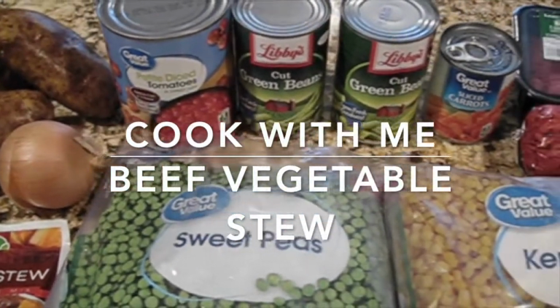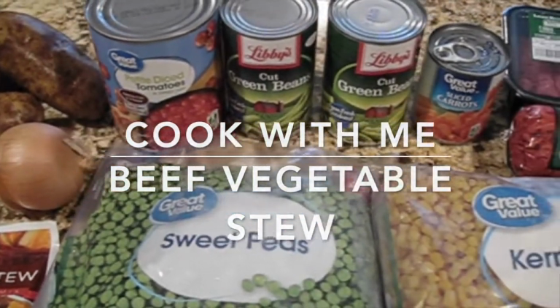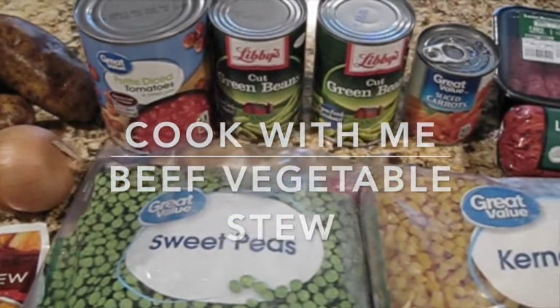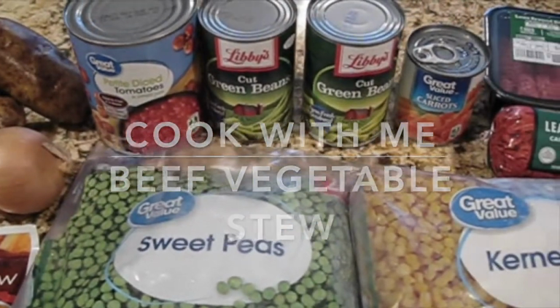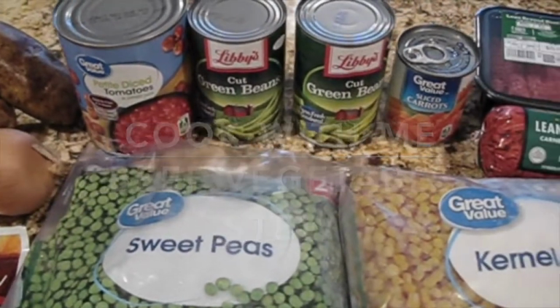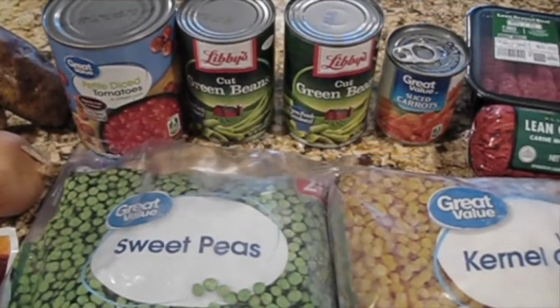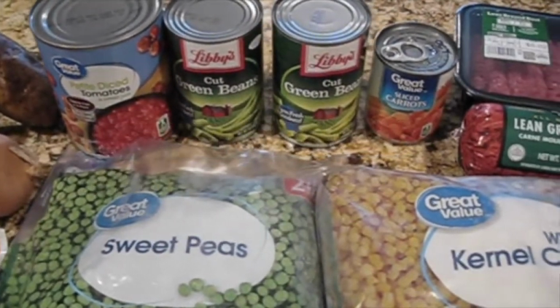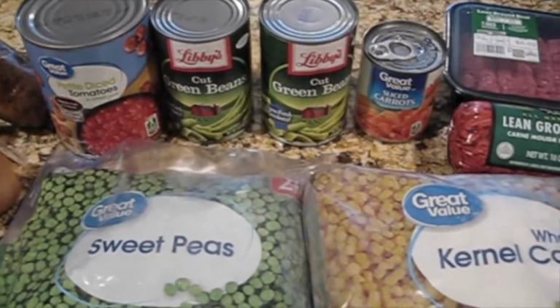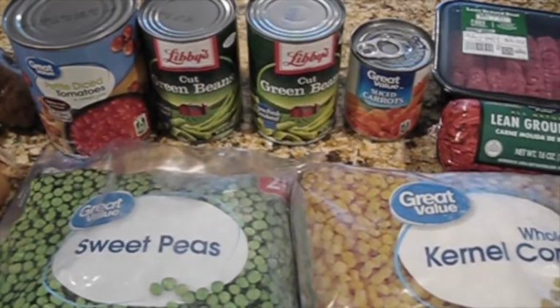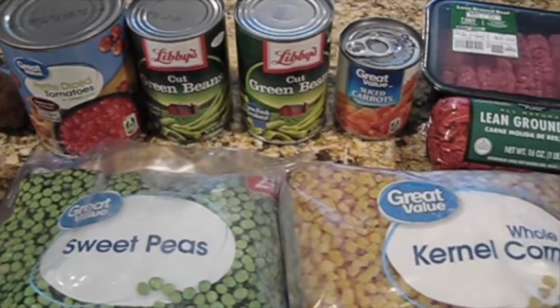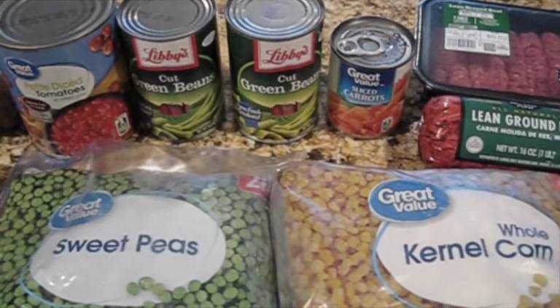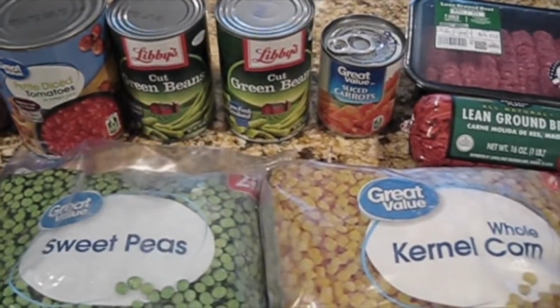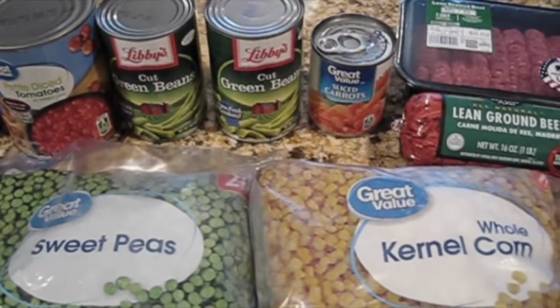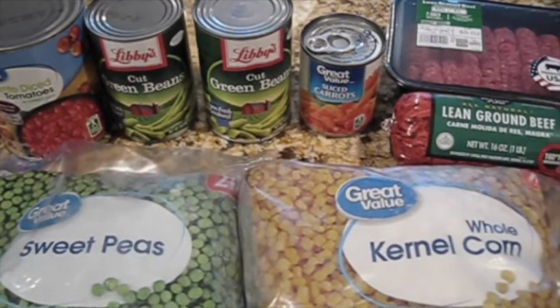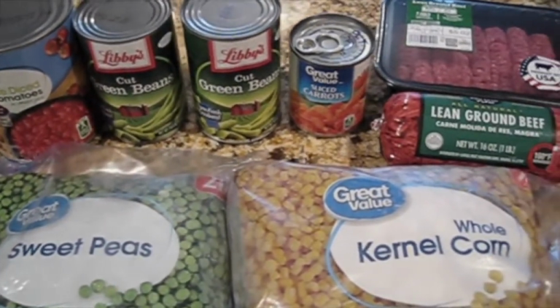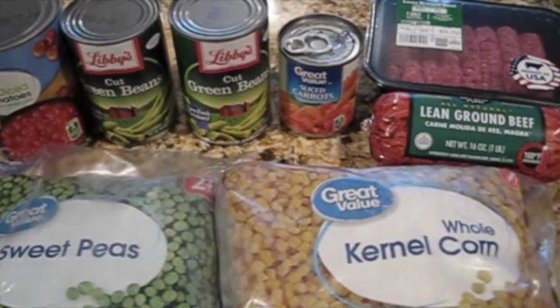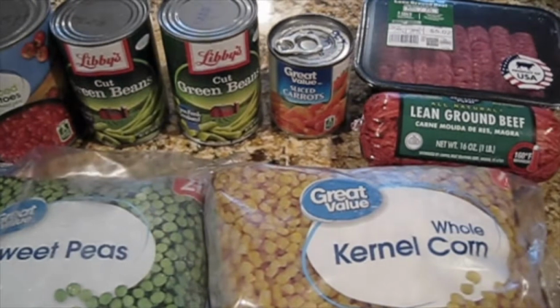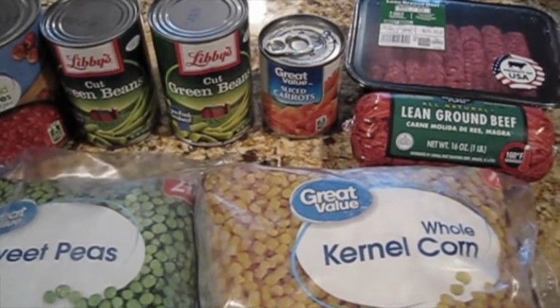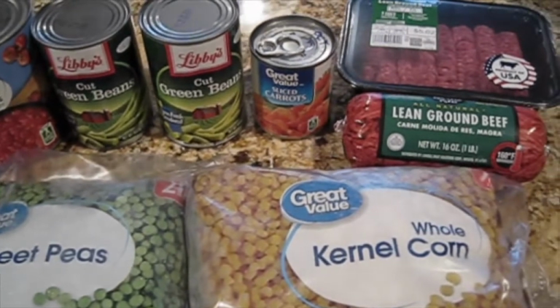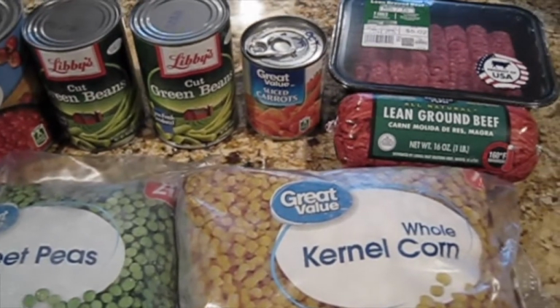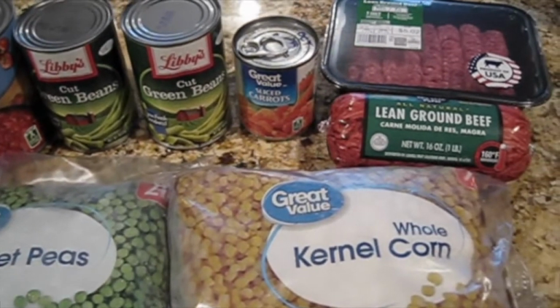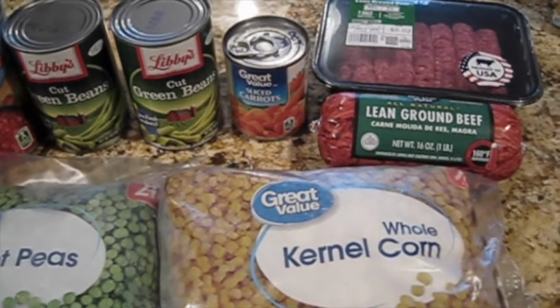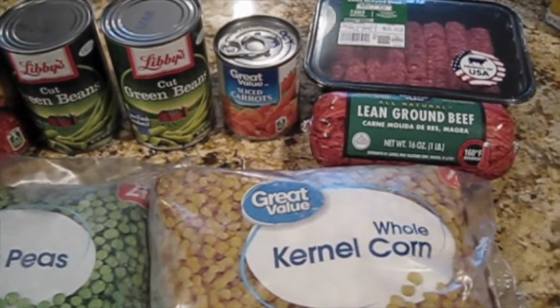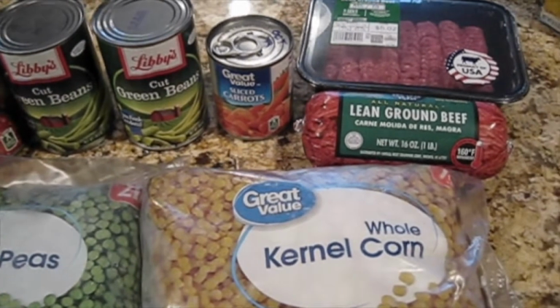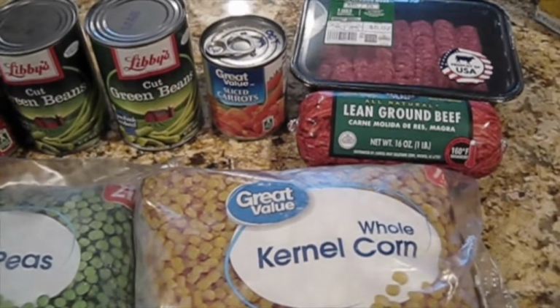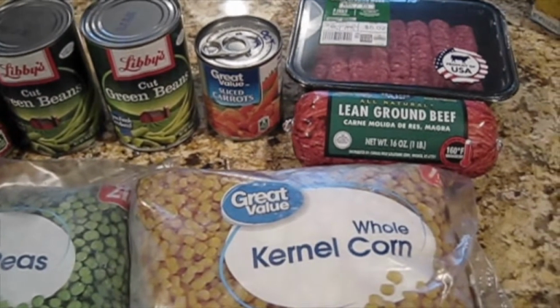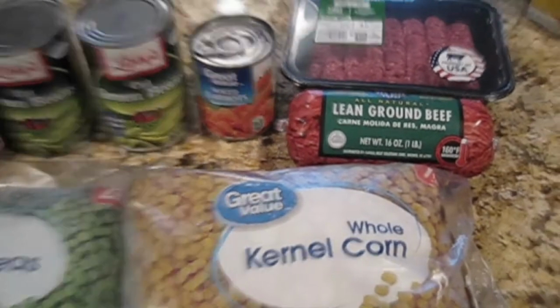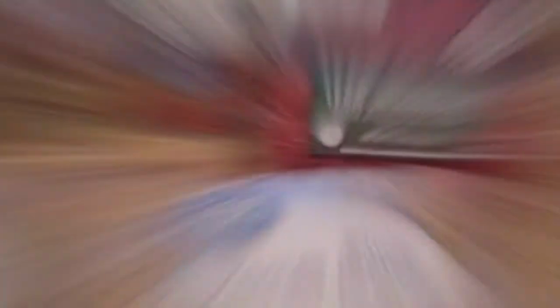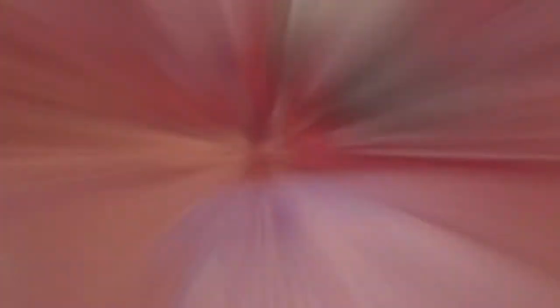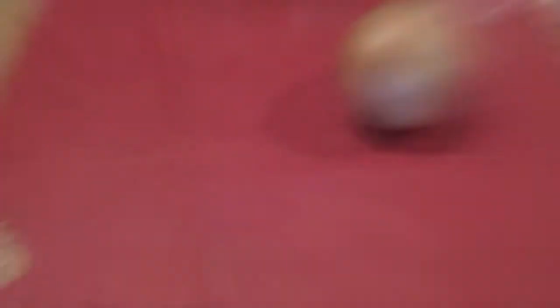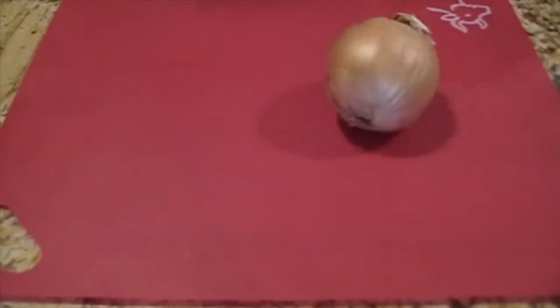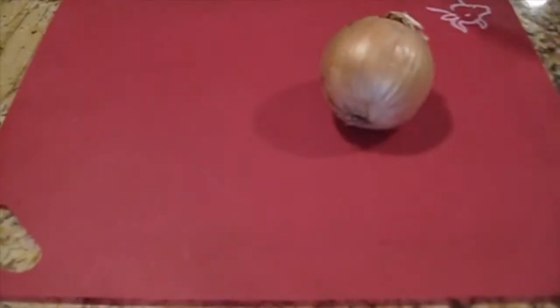Potatoes, onions, diced tomatoes, green beans, peas, carrots, corn, and ground beef.